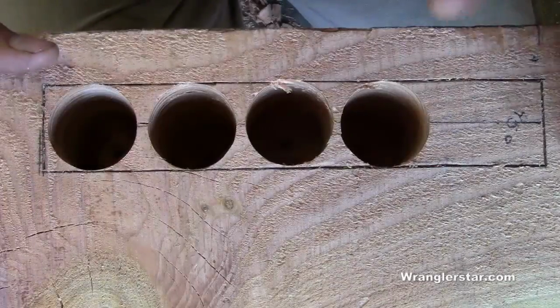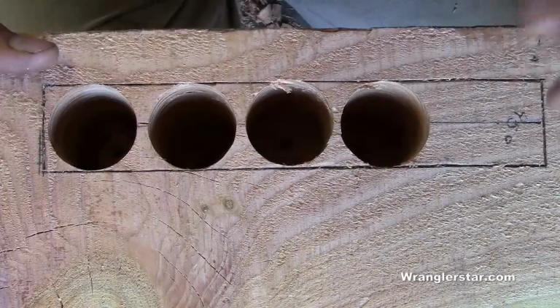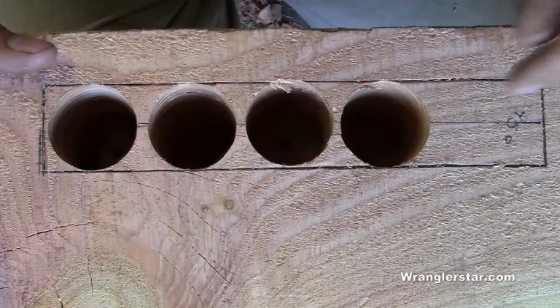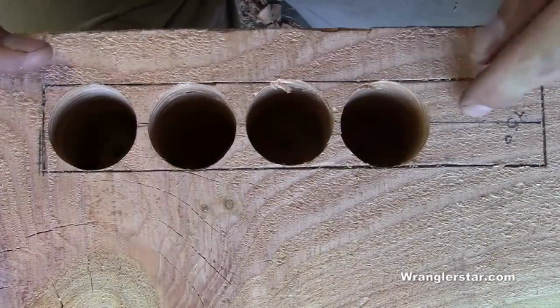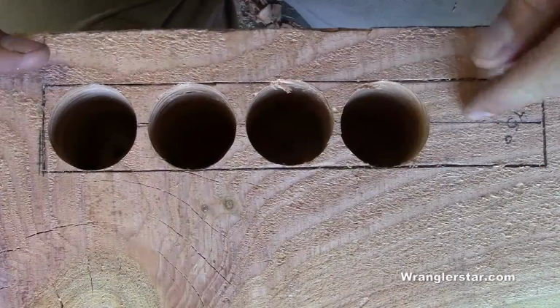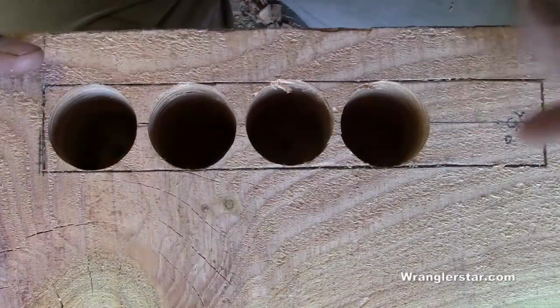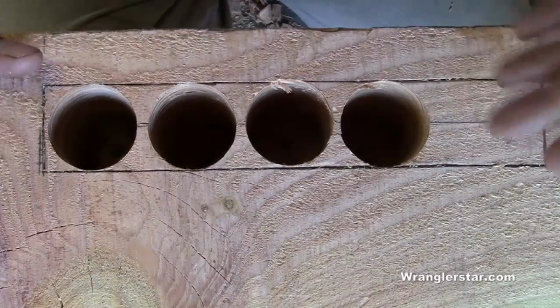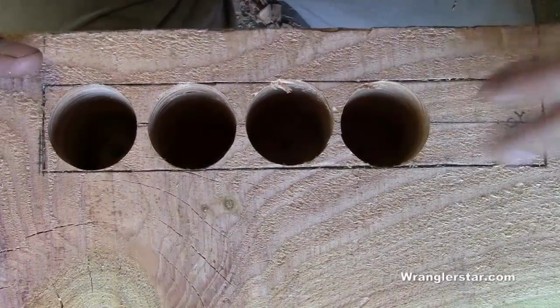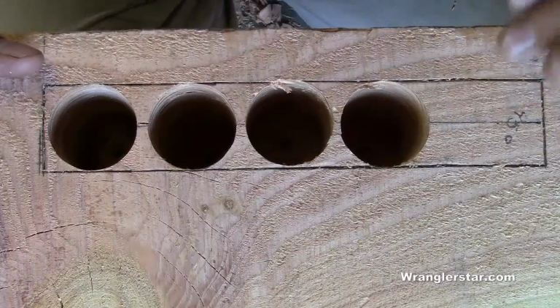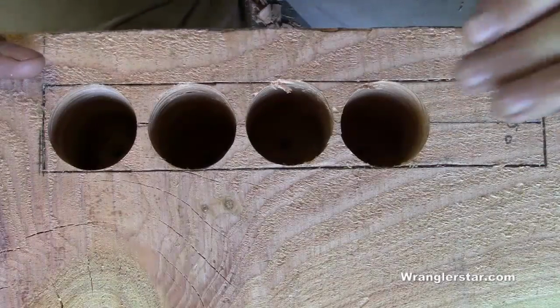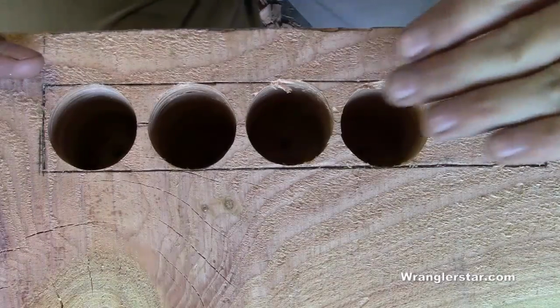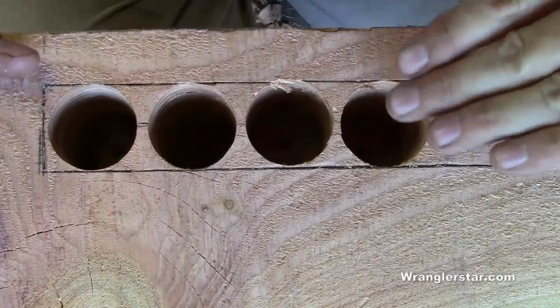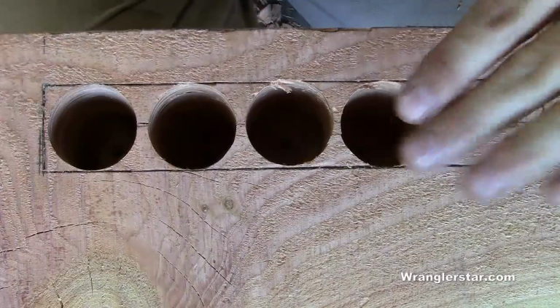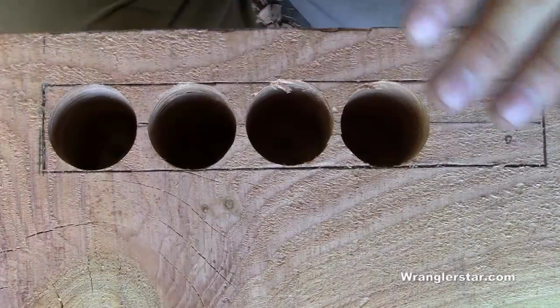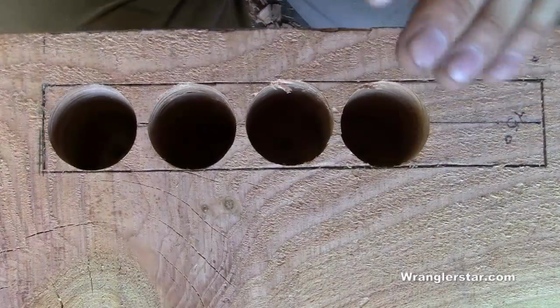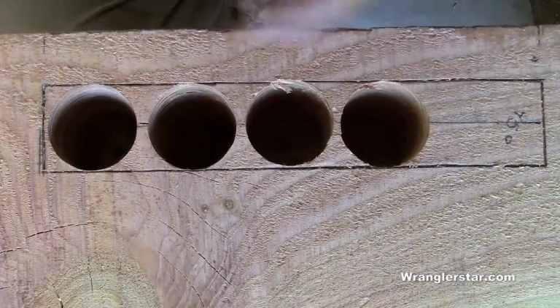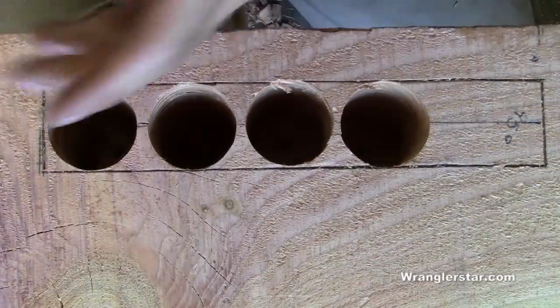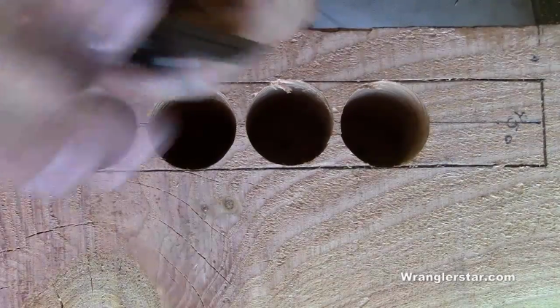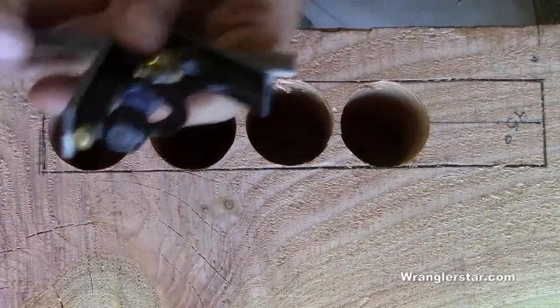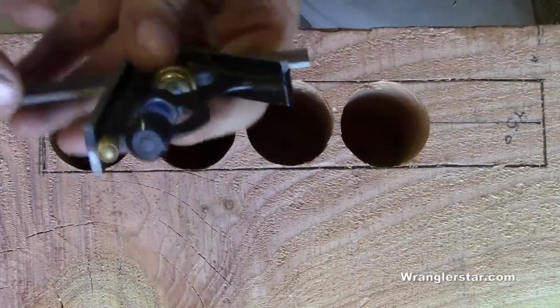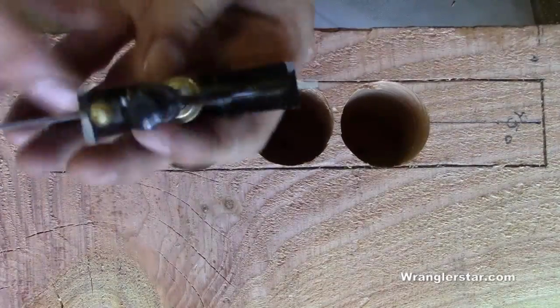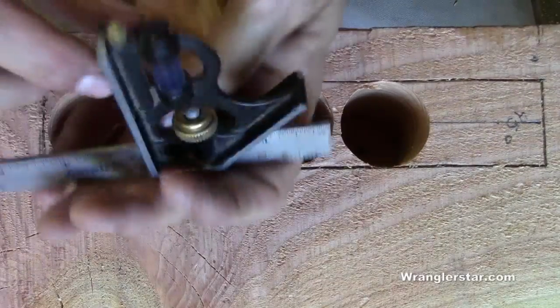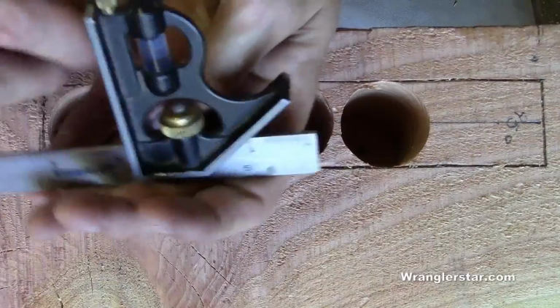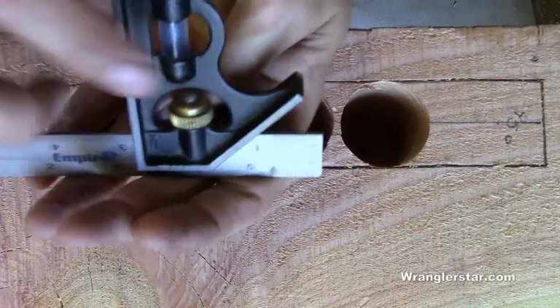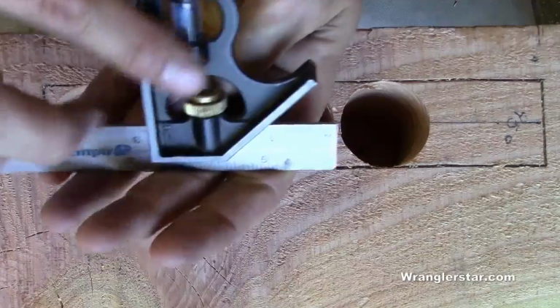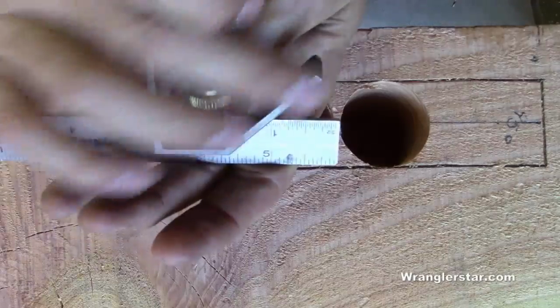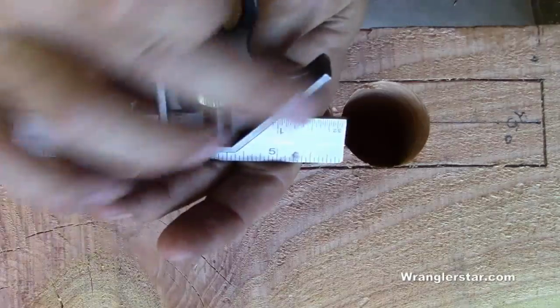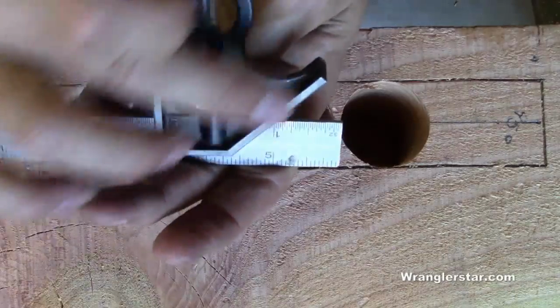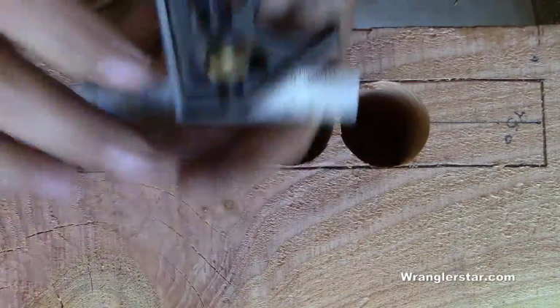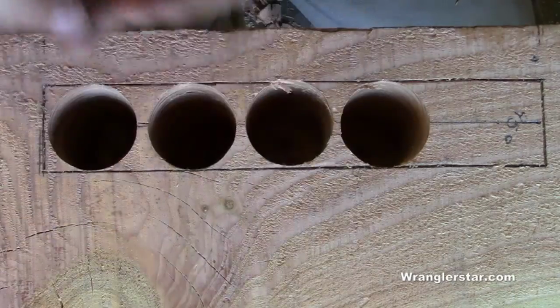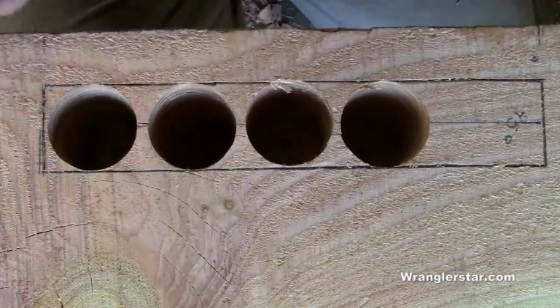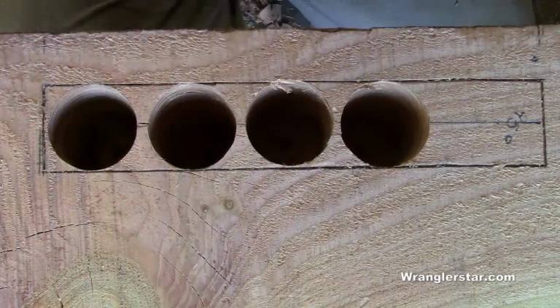I didn't drill this one the same way because this one's got to go in at a 45 degree, just like that.